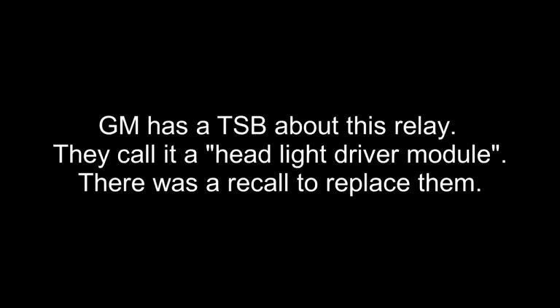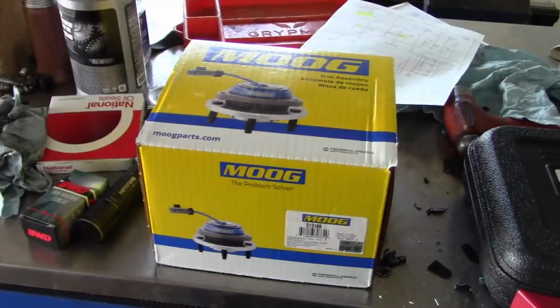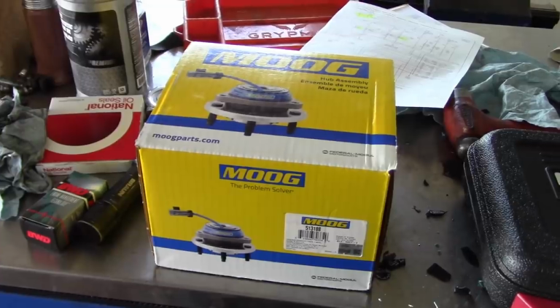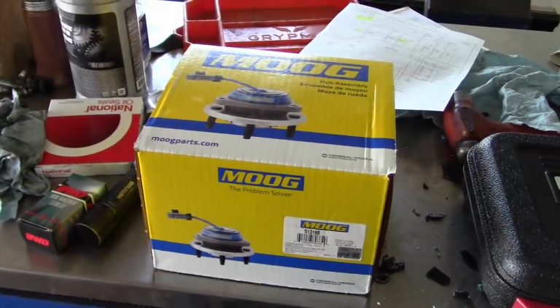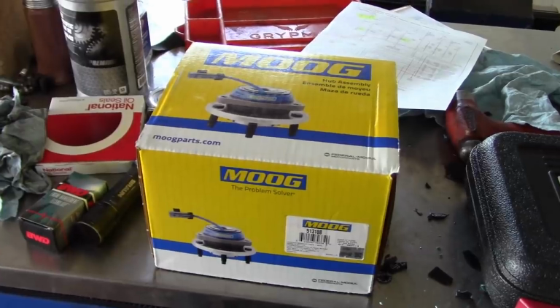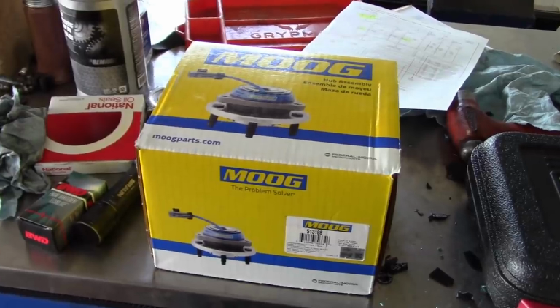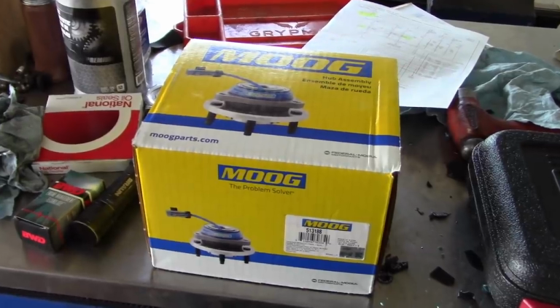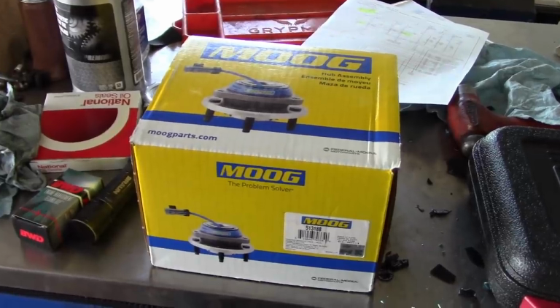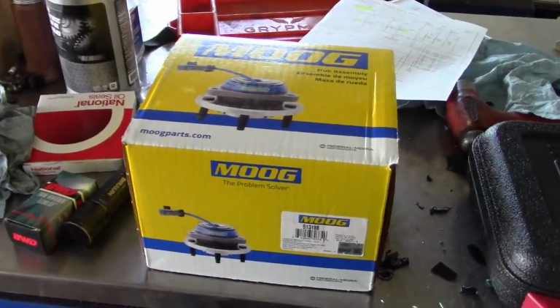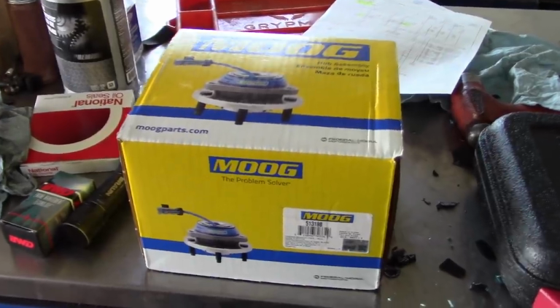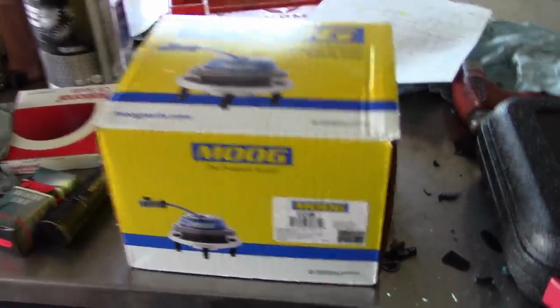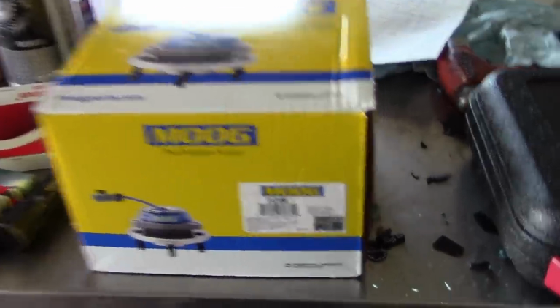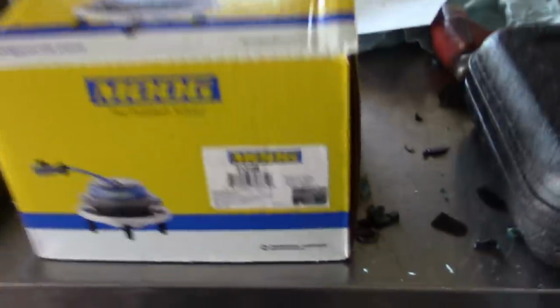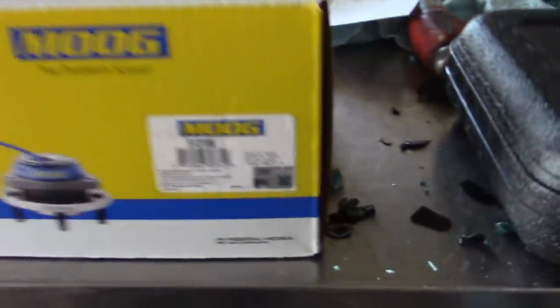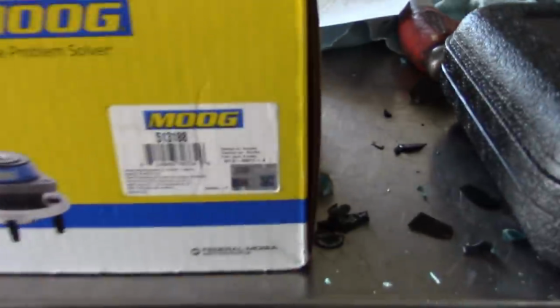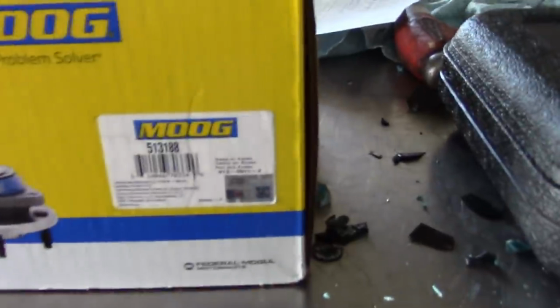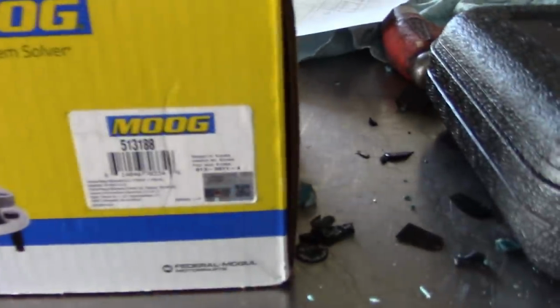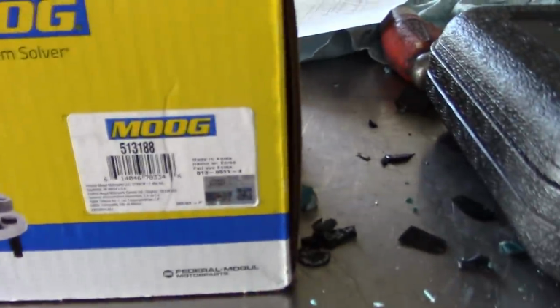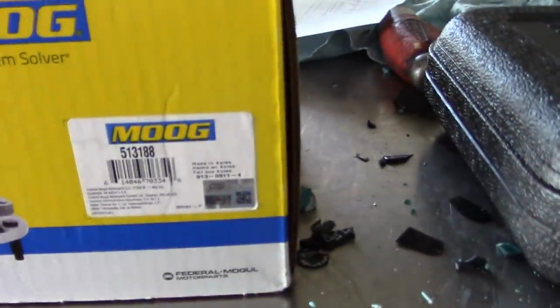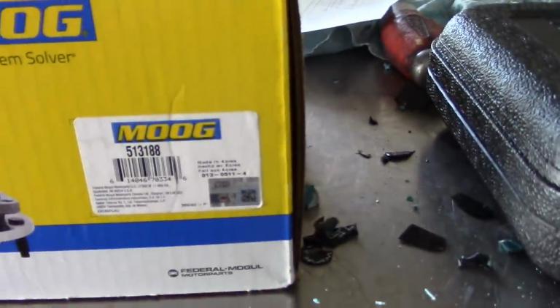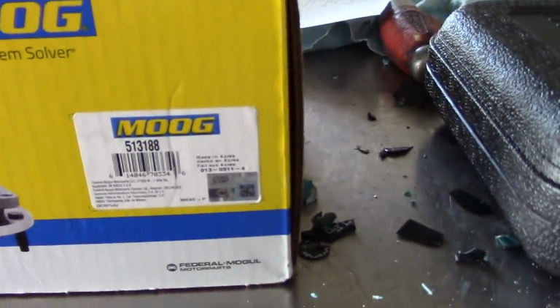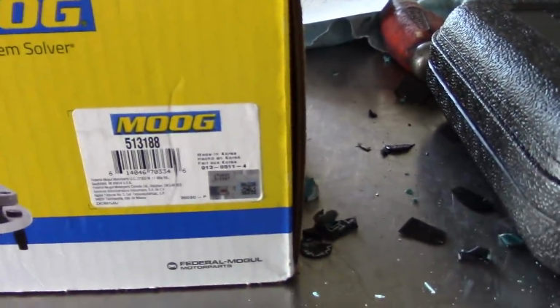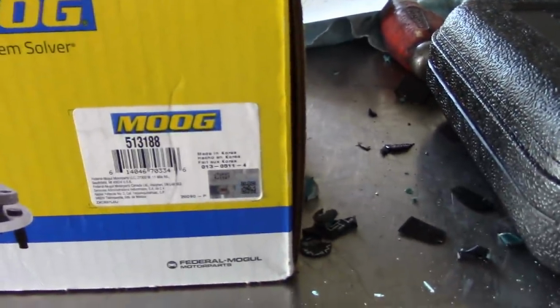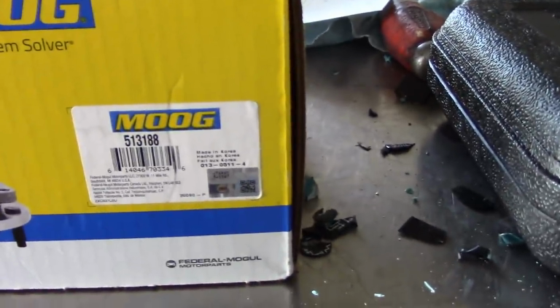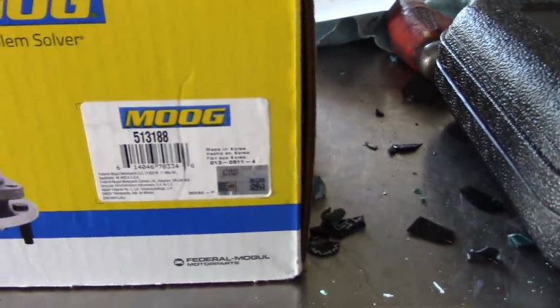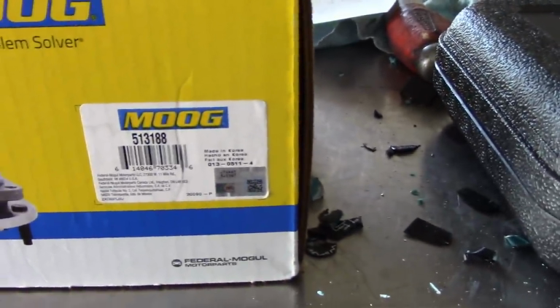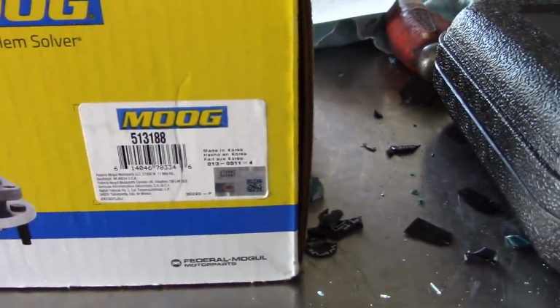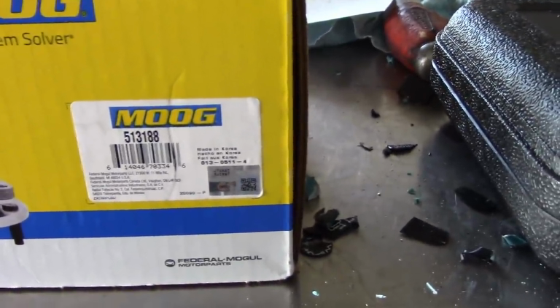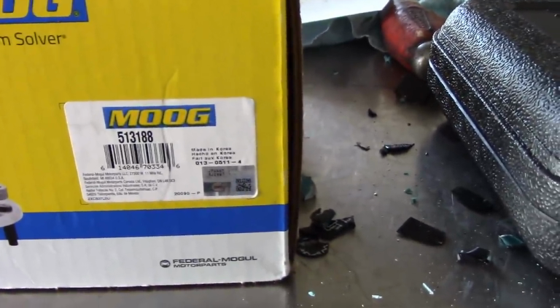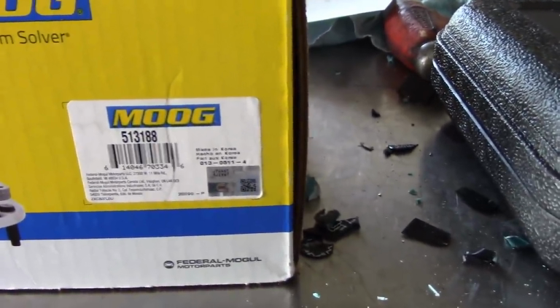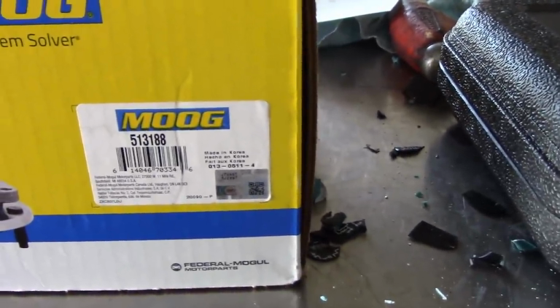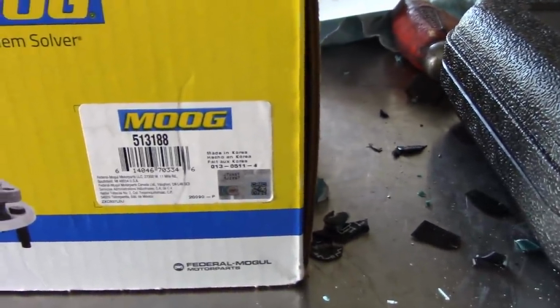We've got a new wheel bearing — it's a Moog, part number 513188, made in Korea.